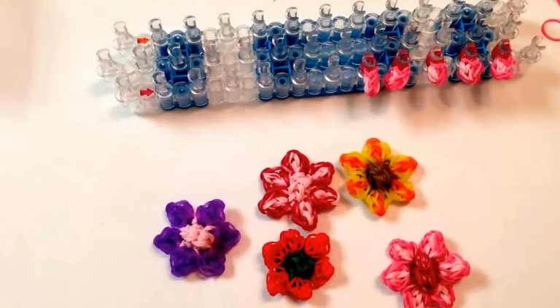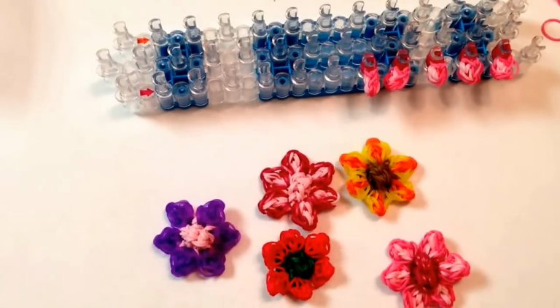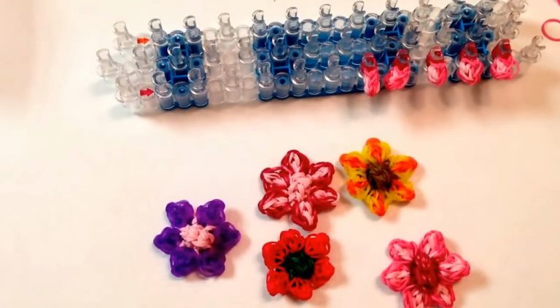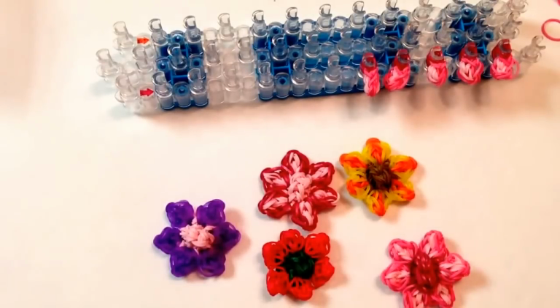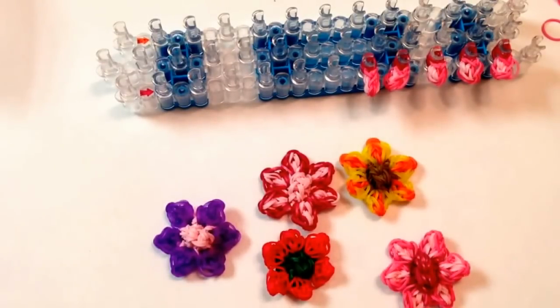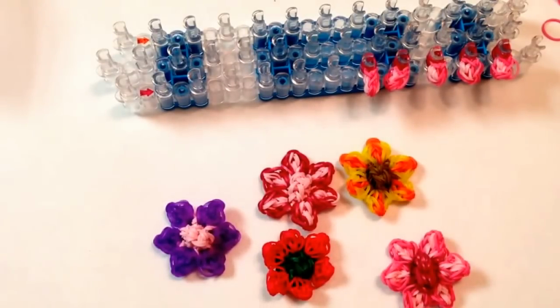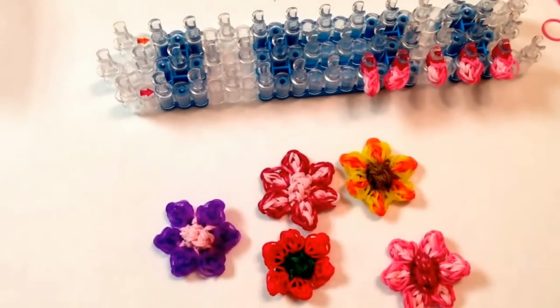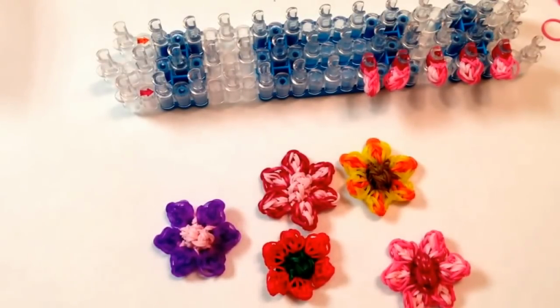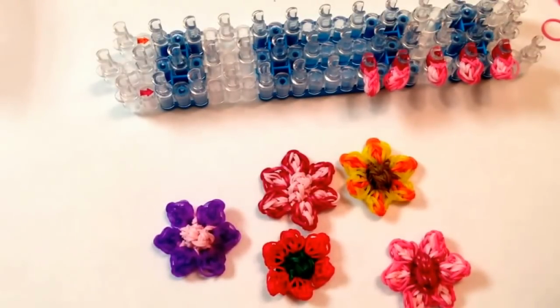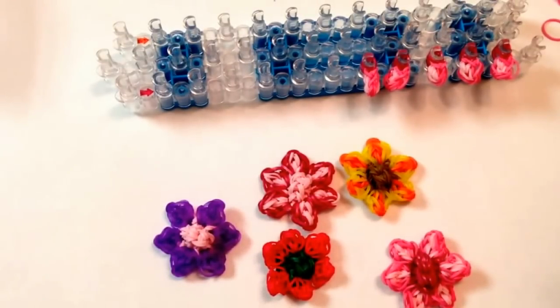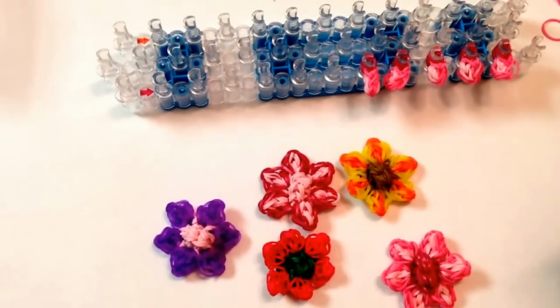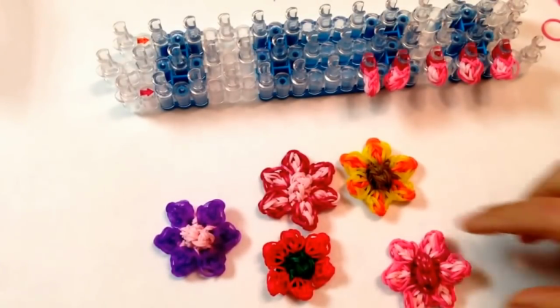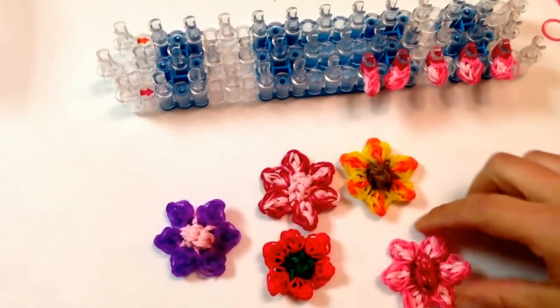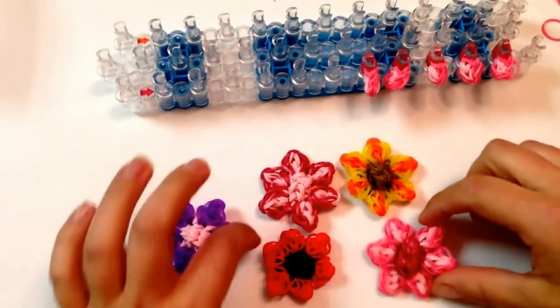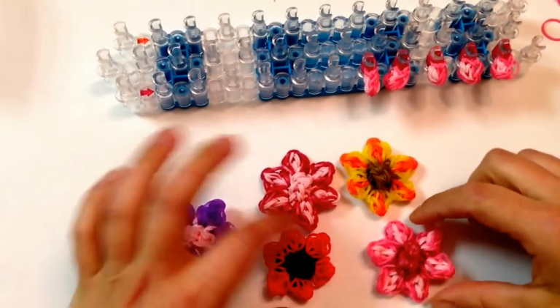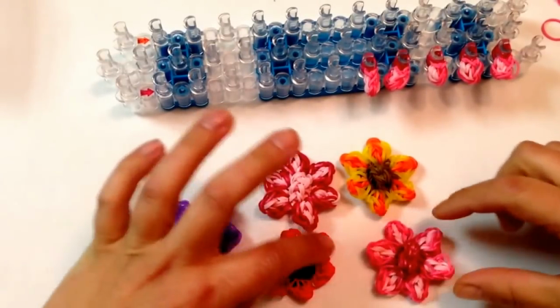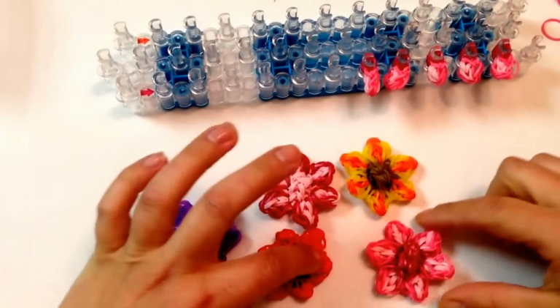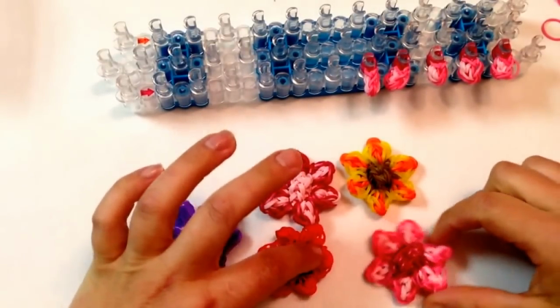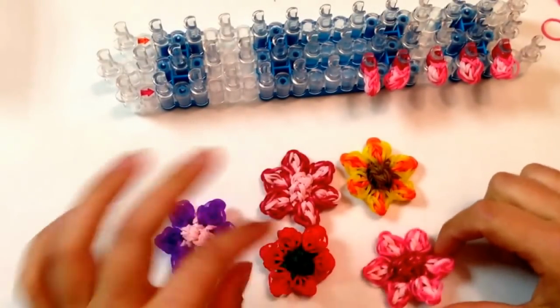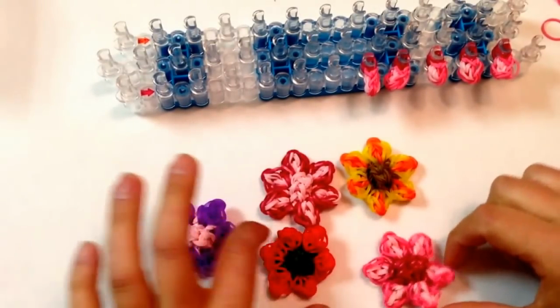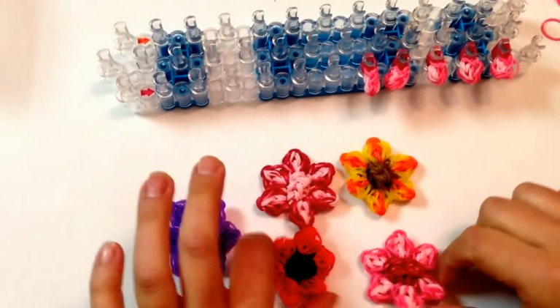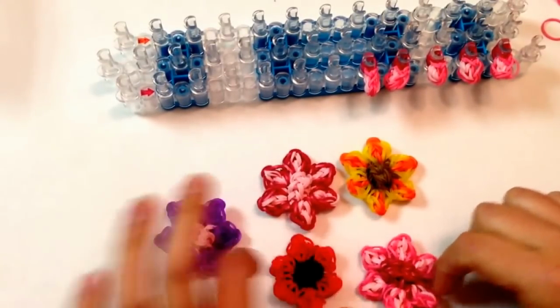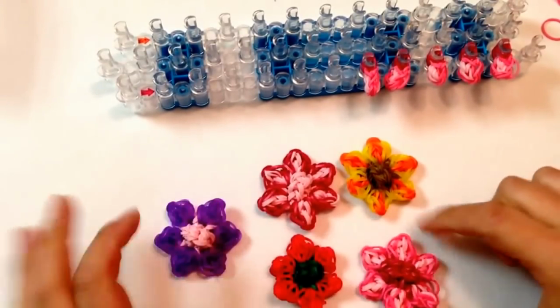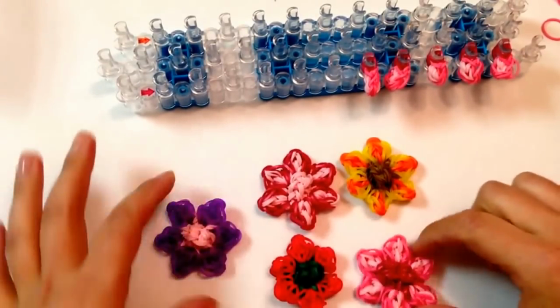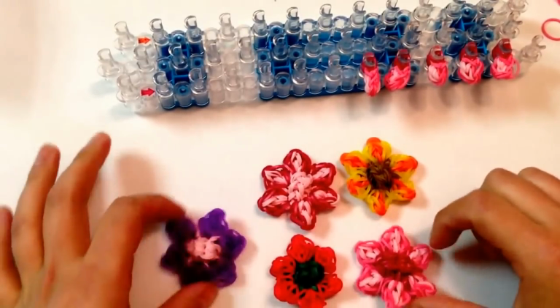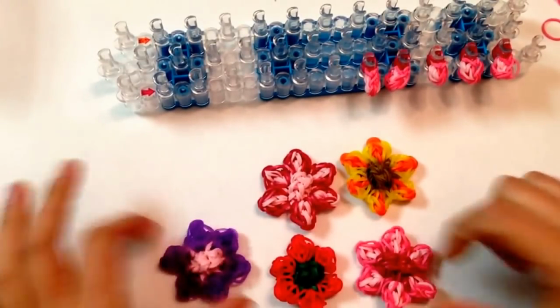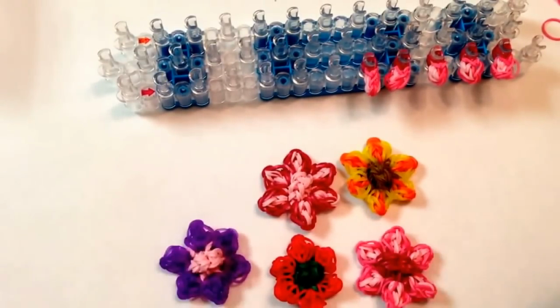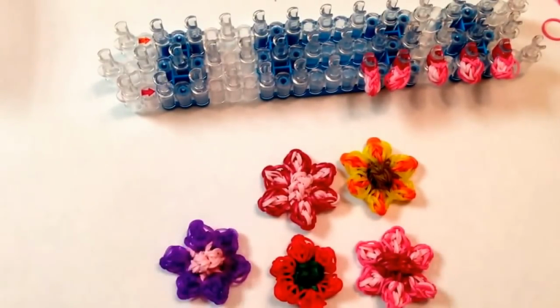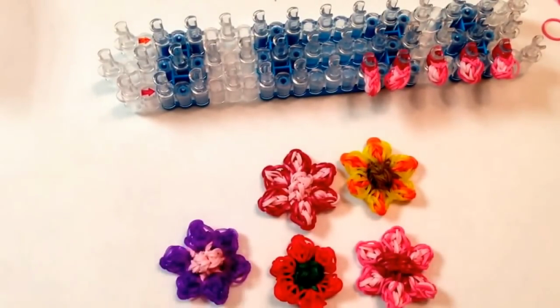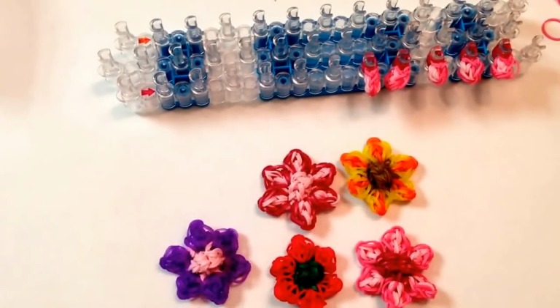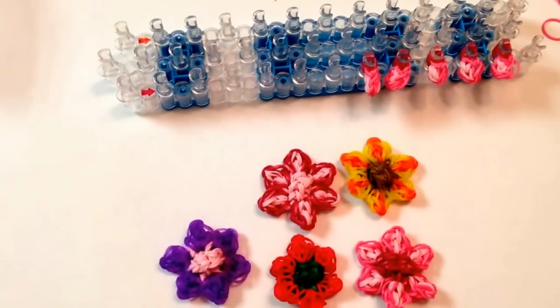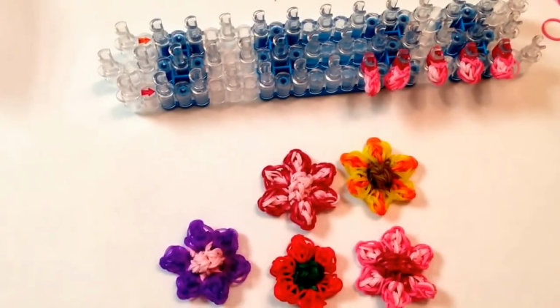Hi everybody. Today I'm going to show you how to do this little flower charm — a great little gift for Mother's Day.